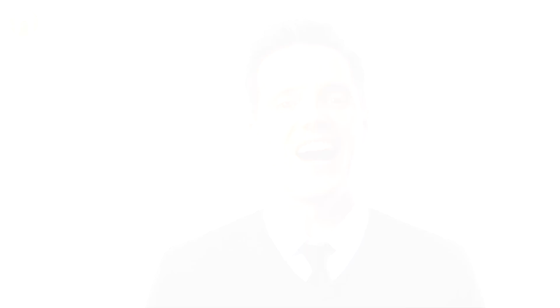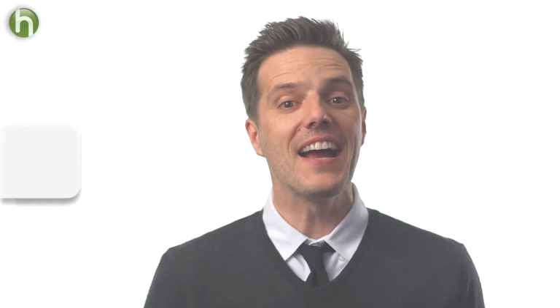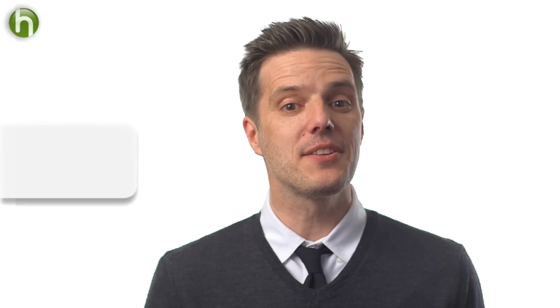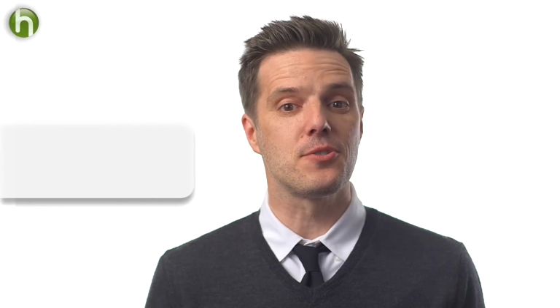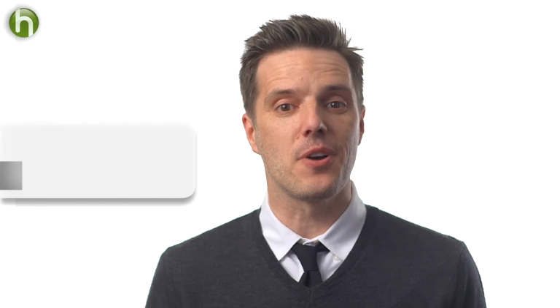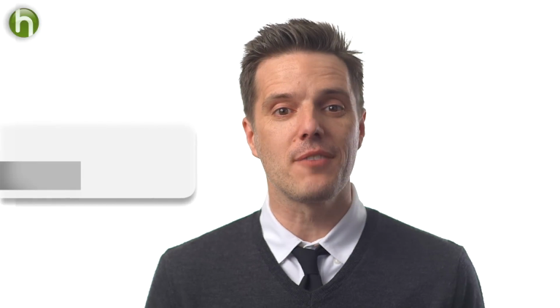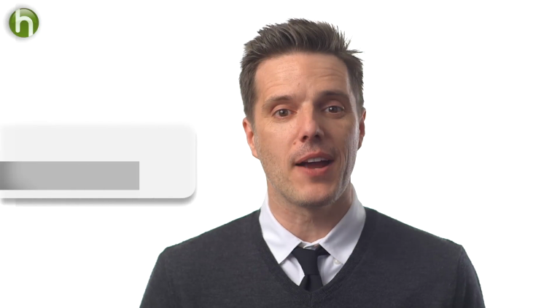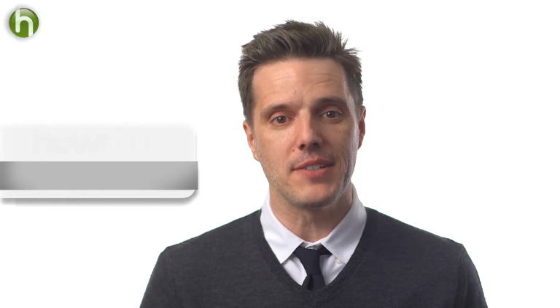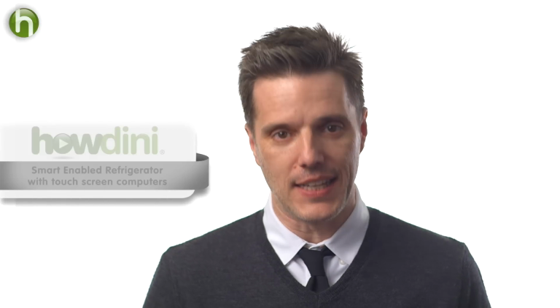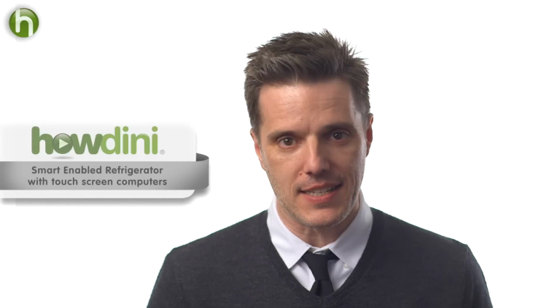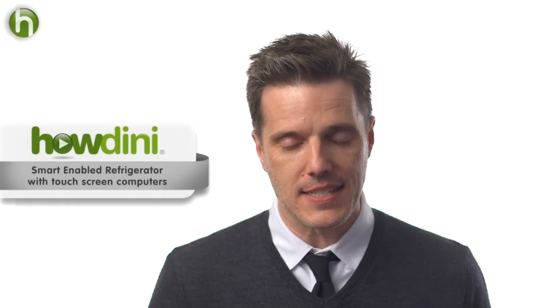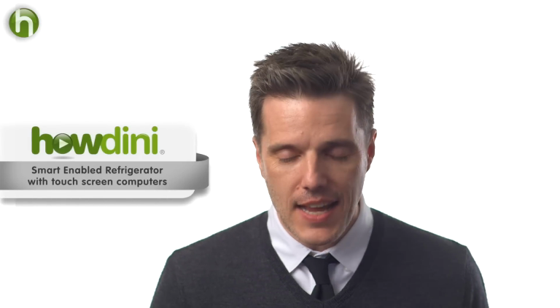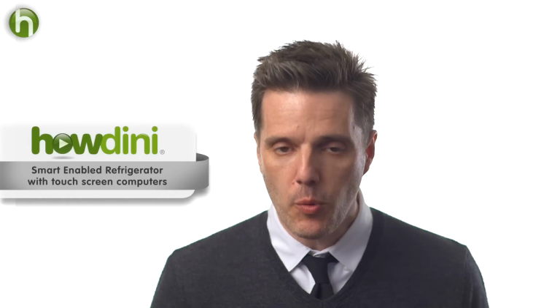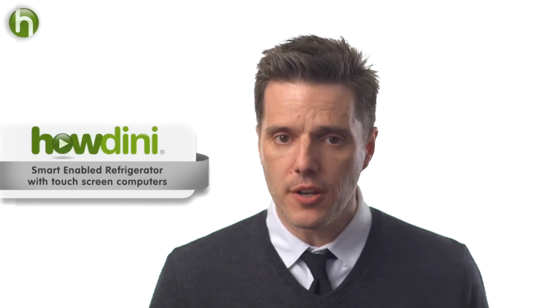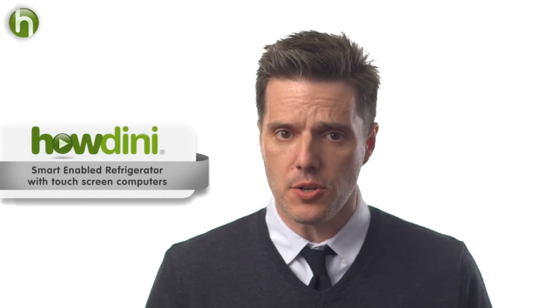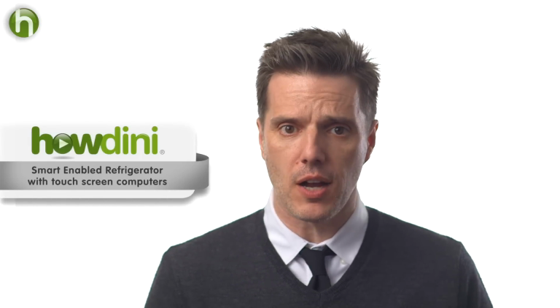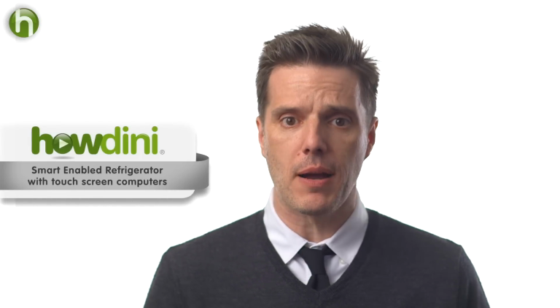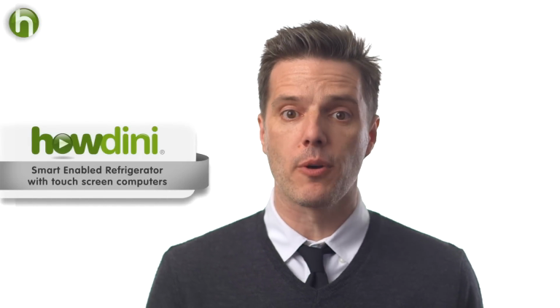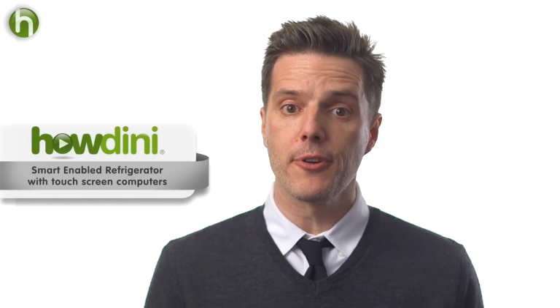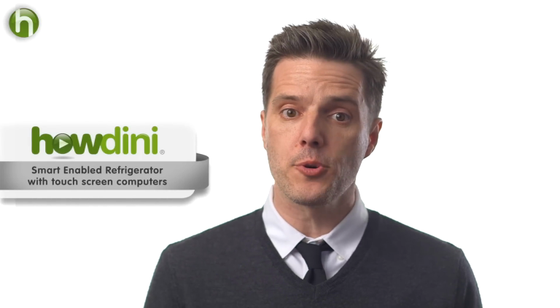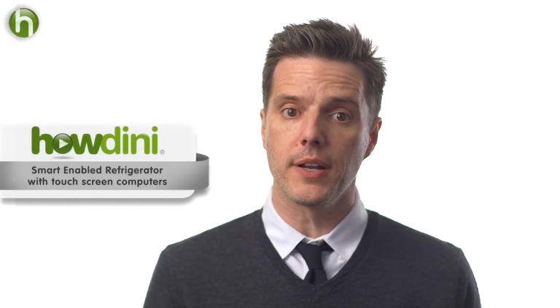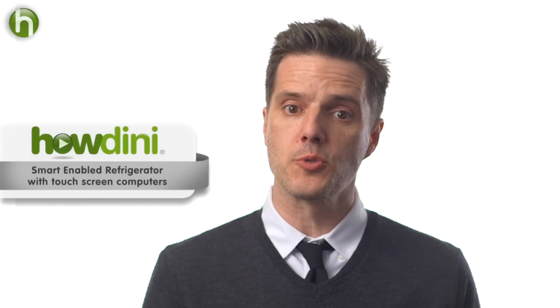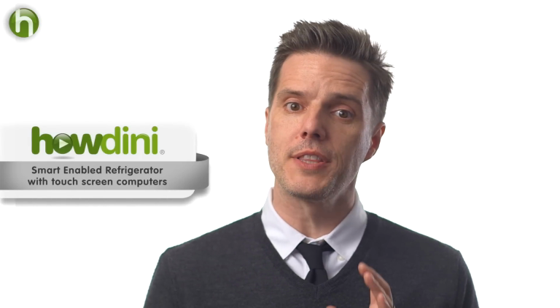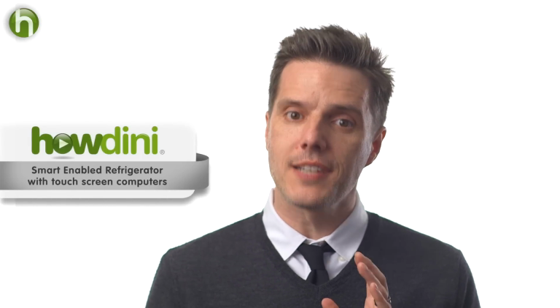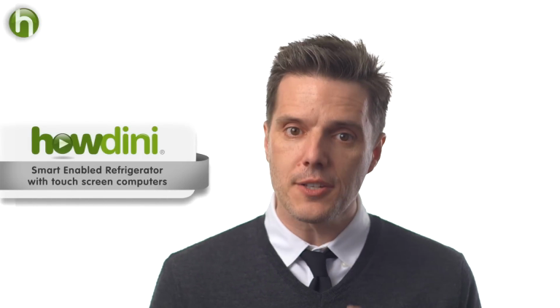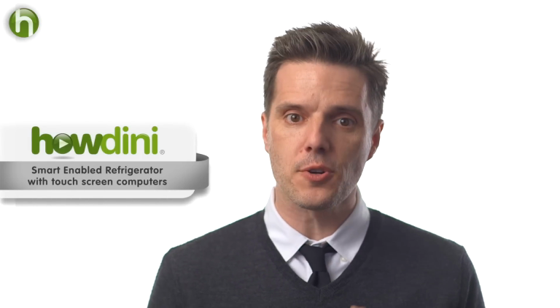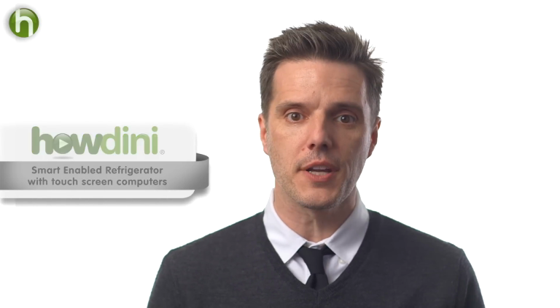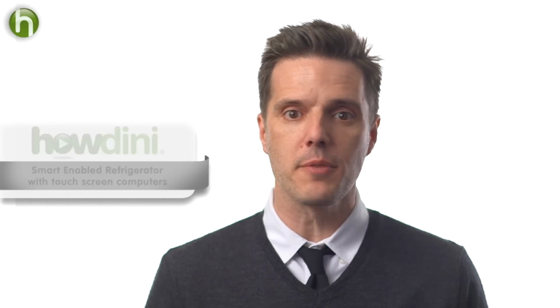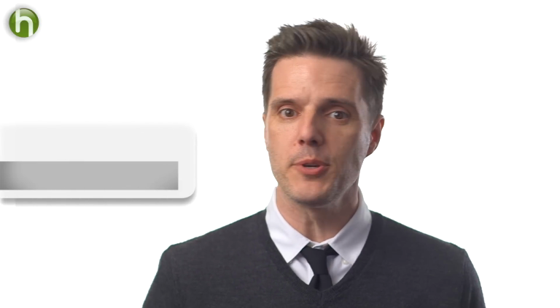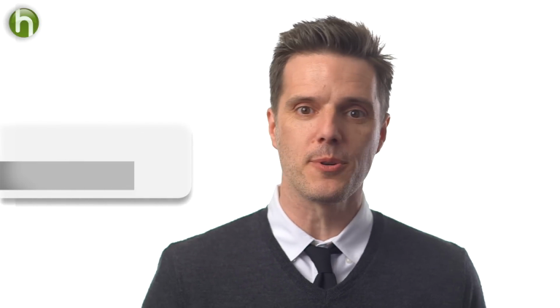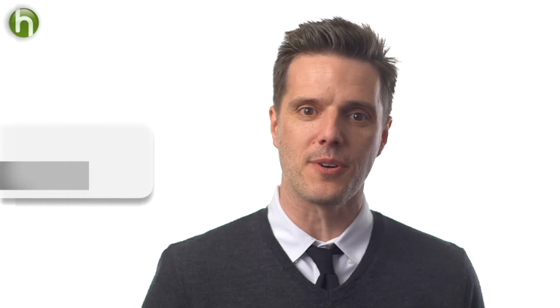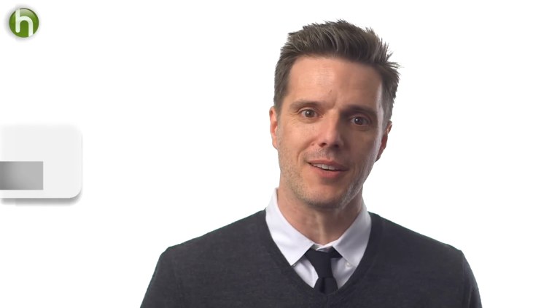Hi, this is Sean for Howdini. Today we're going to talk about refrigerators with touchscreen computers on them.